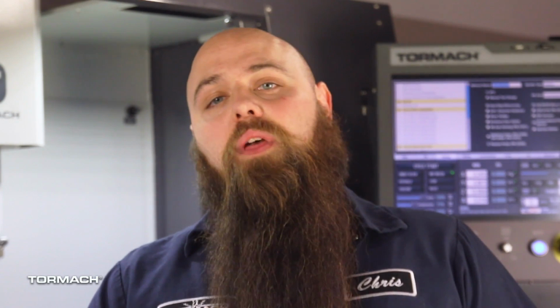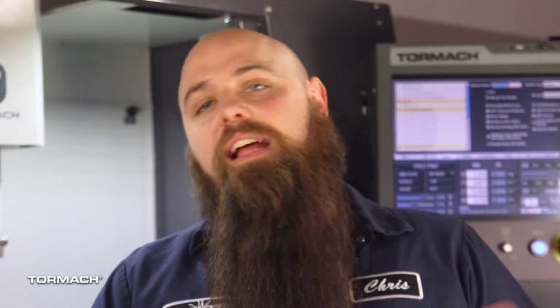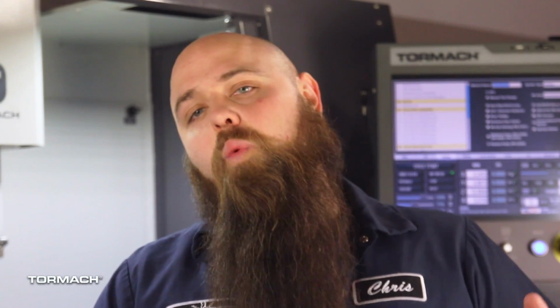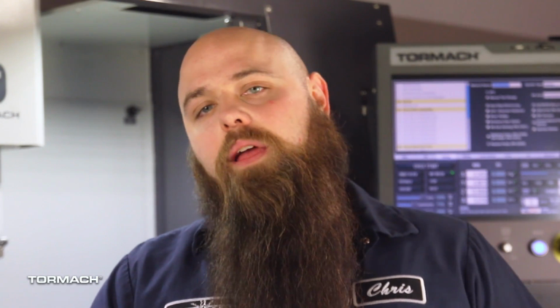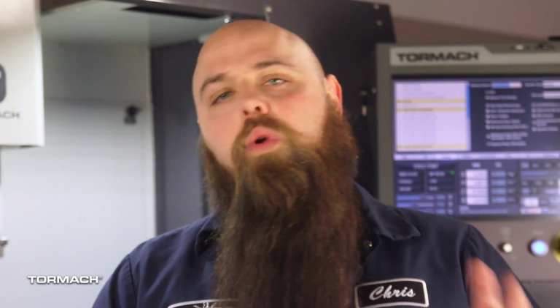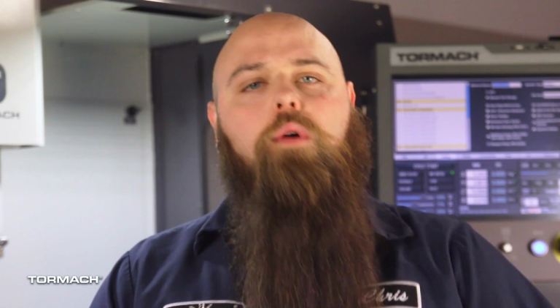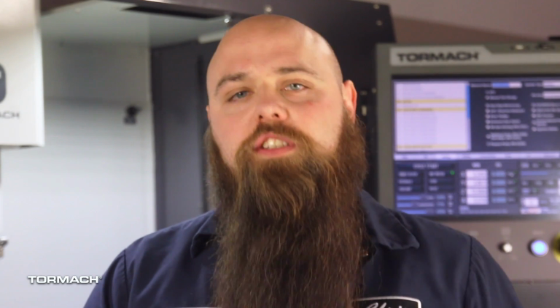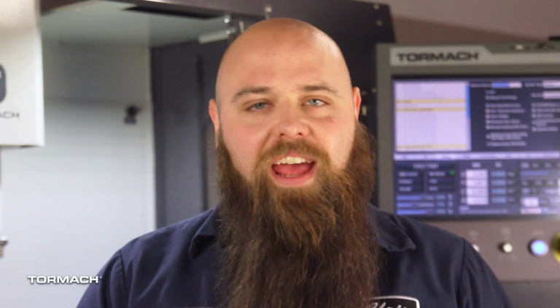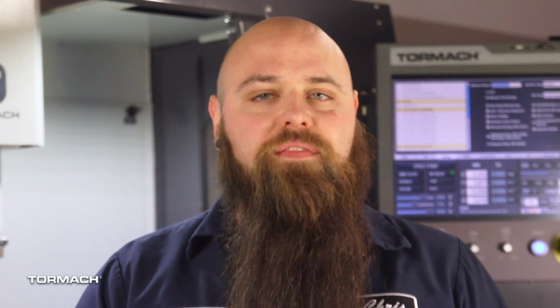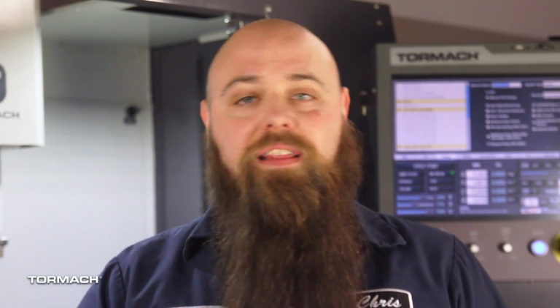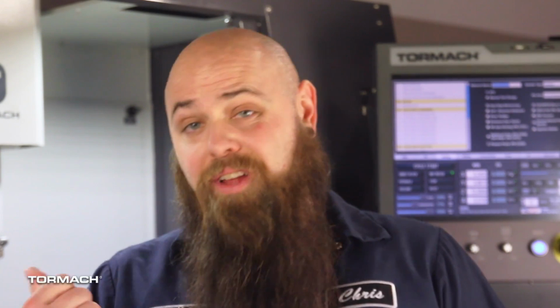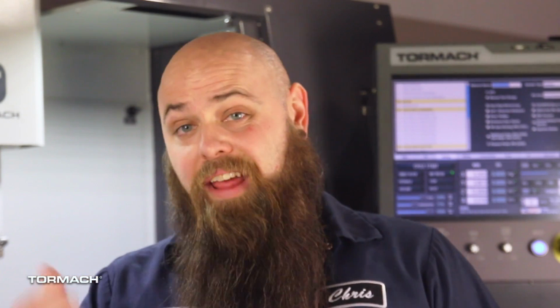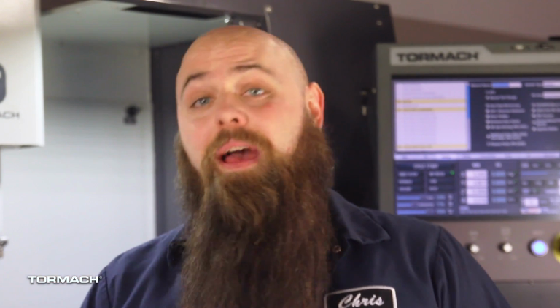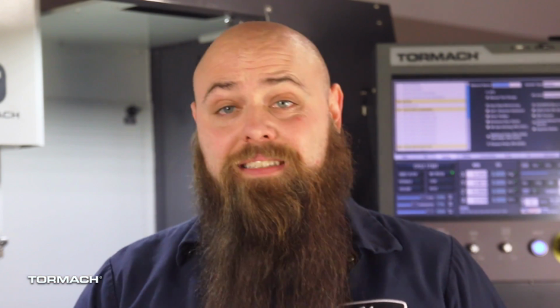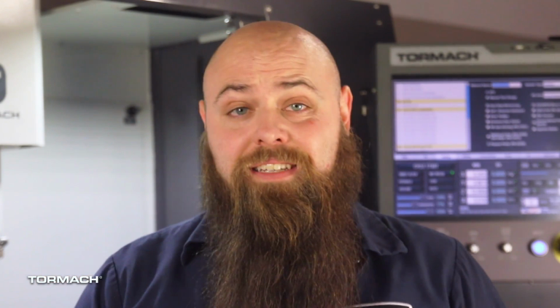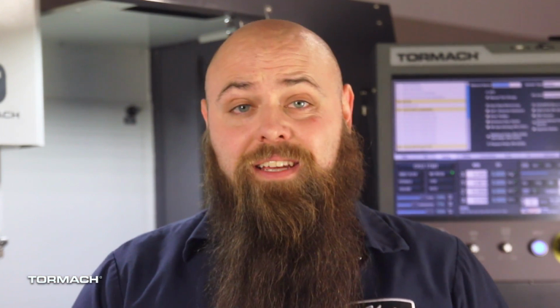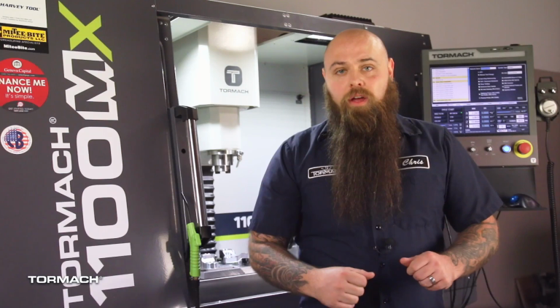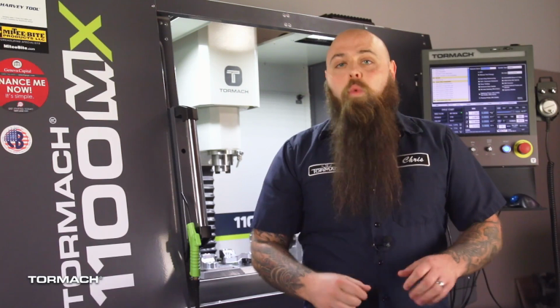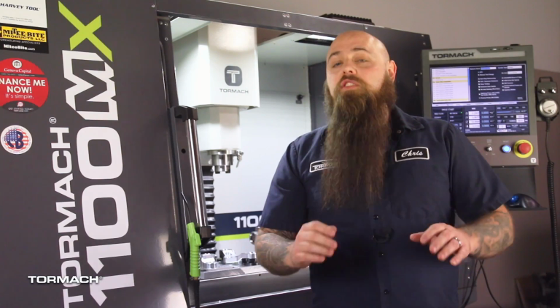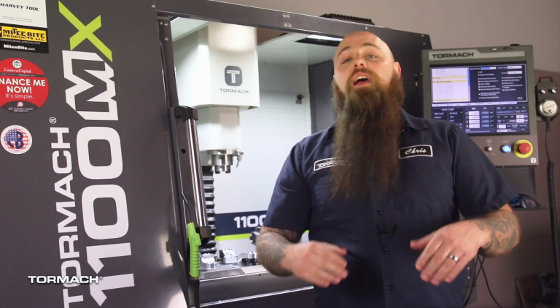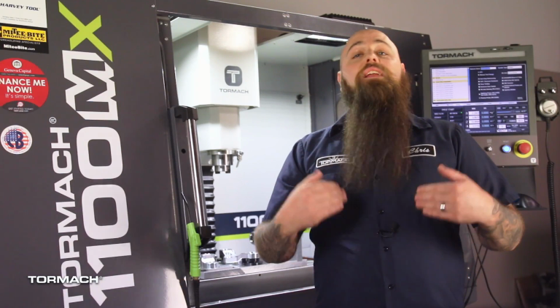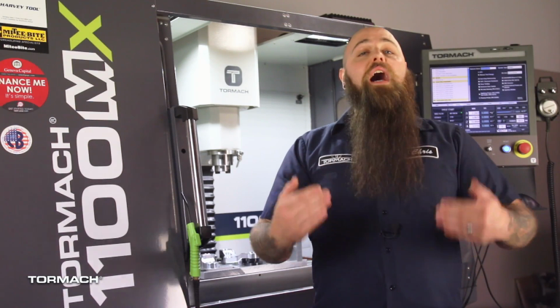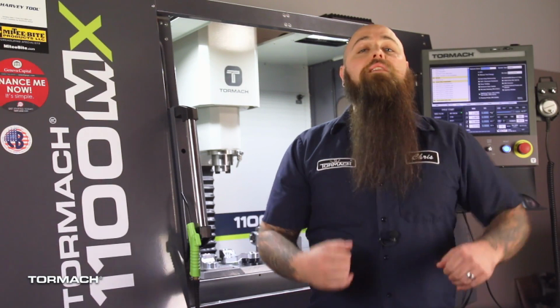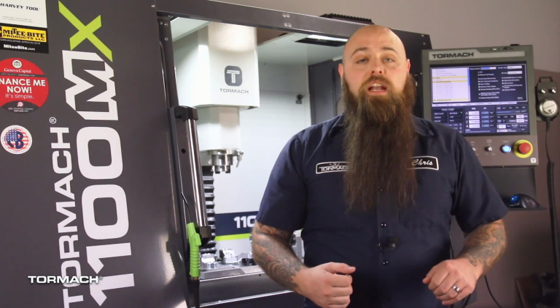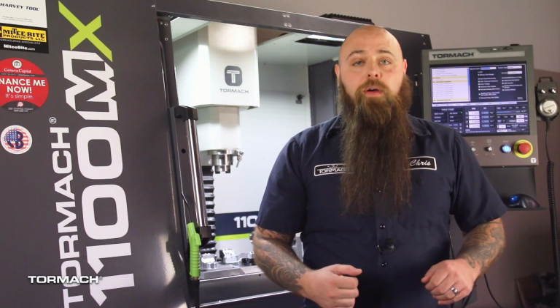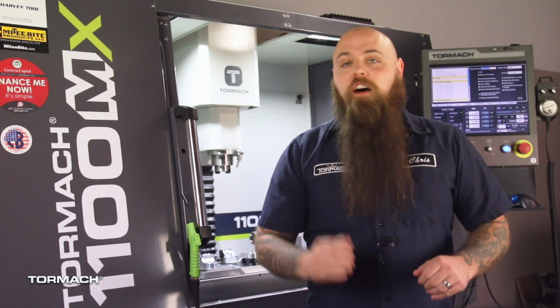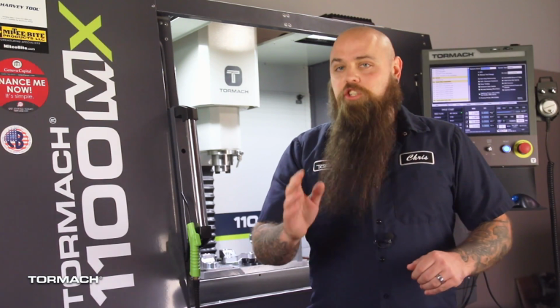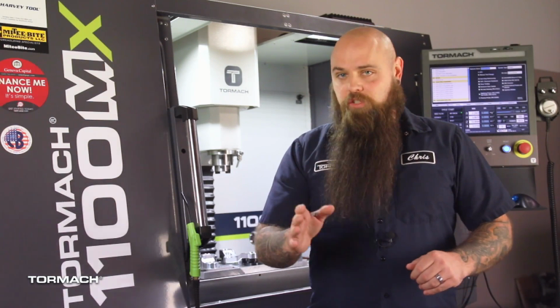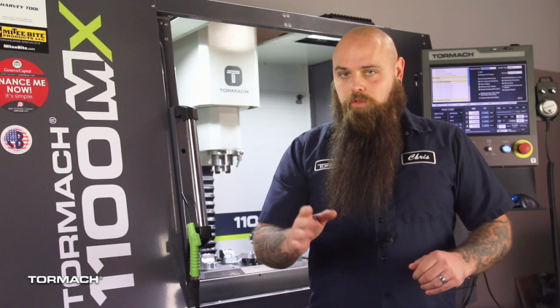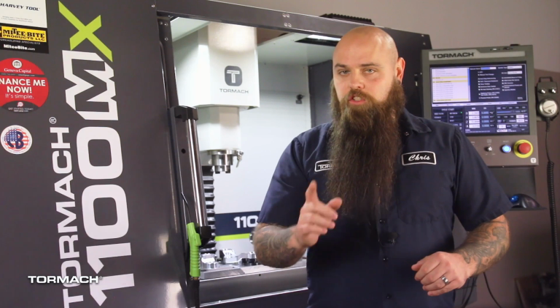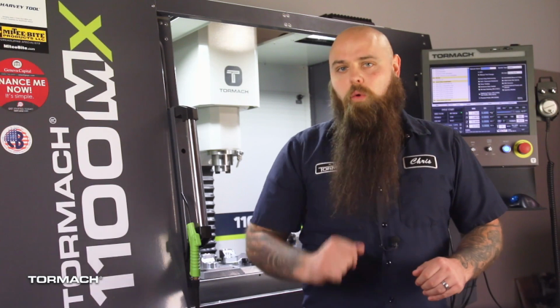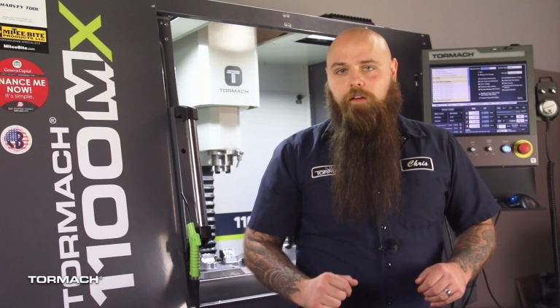That's why we won't just have the 1100MX. We'll also have the entire lineup of machine tools to show off.